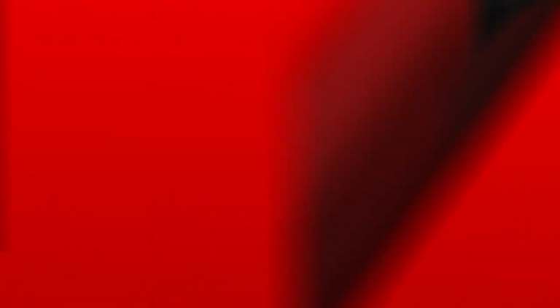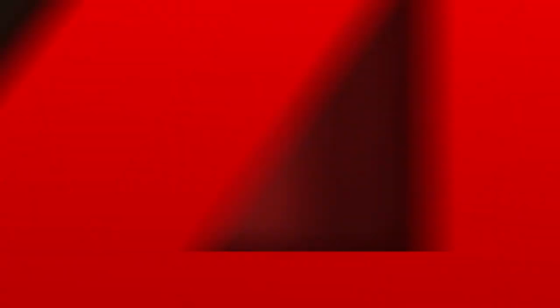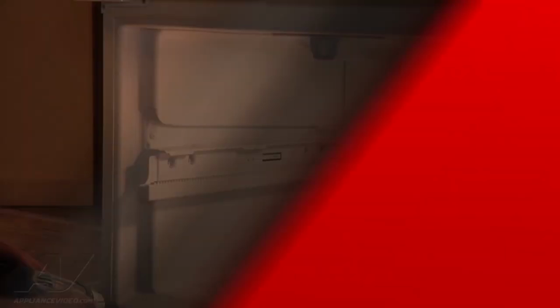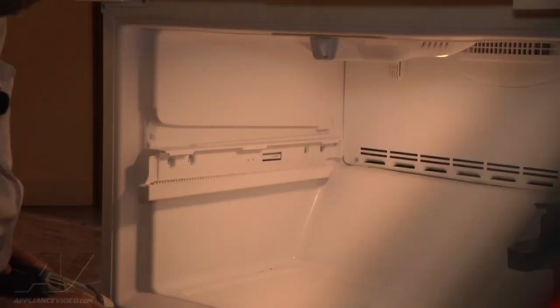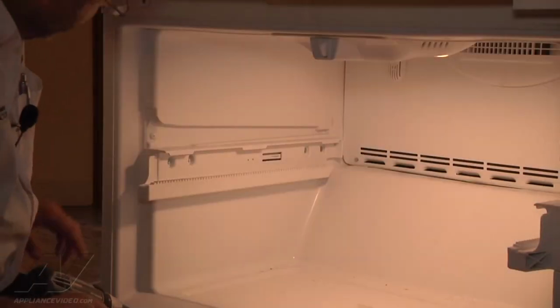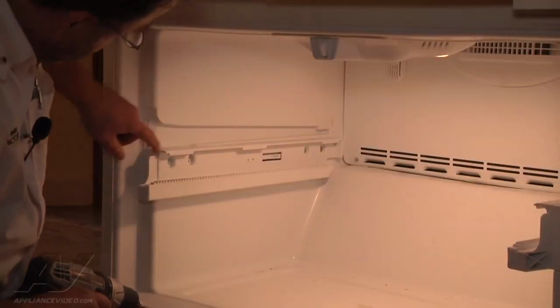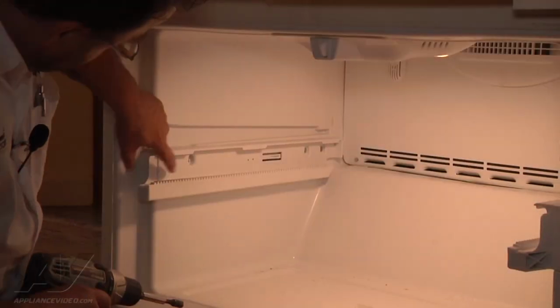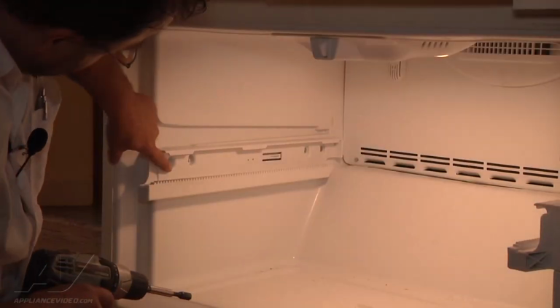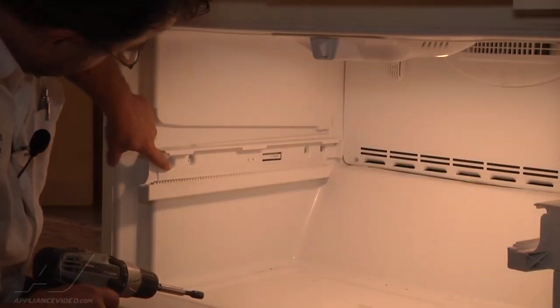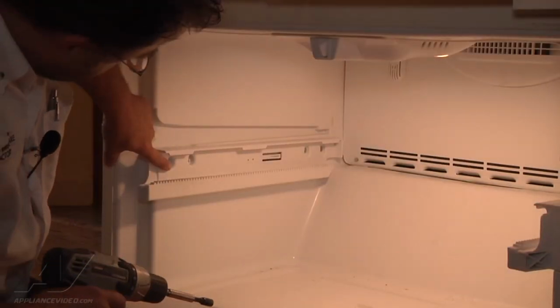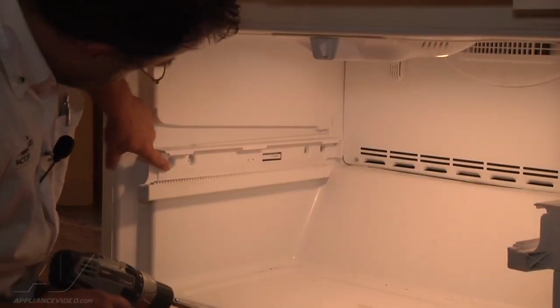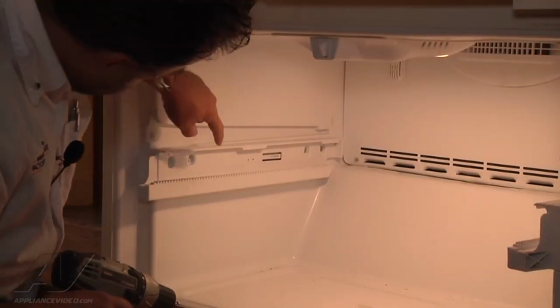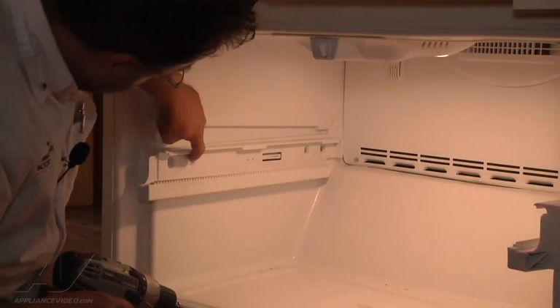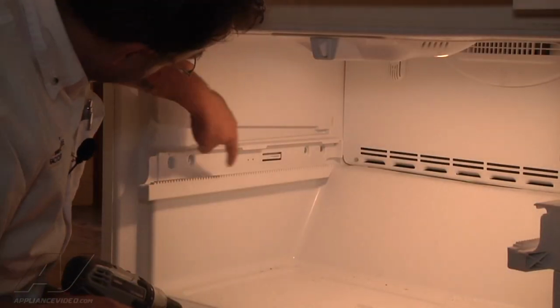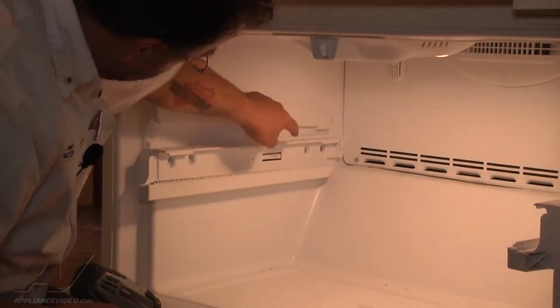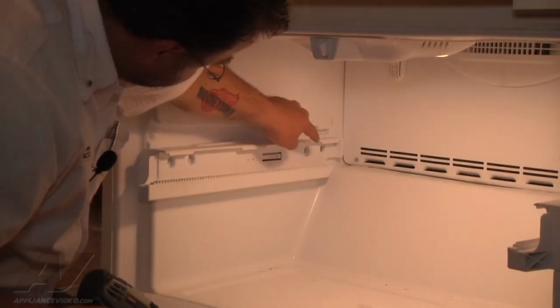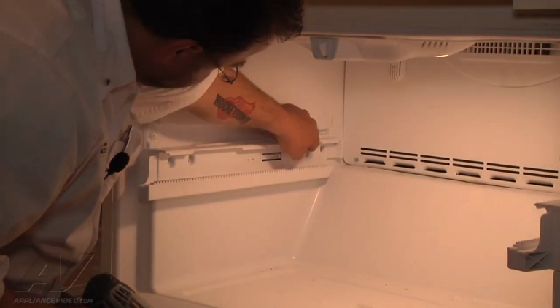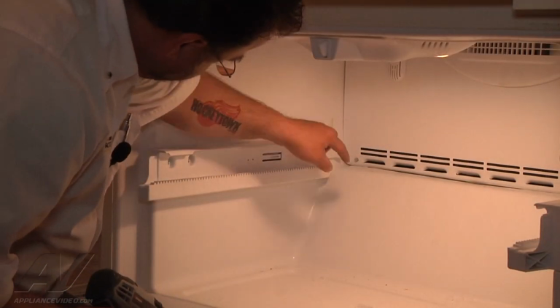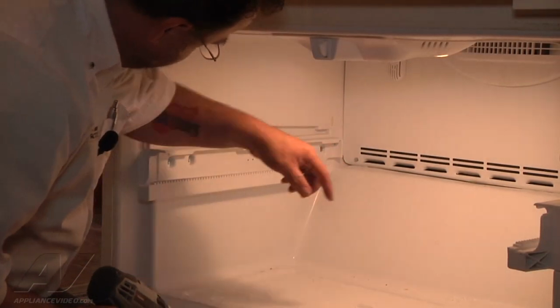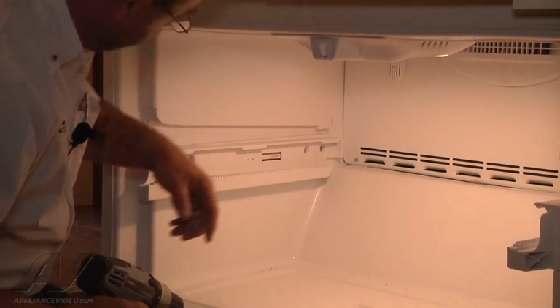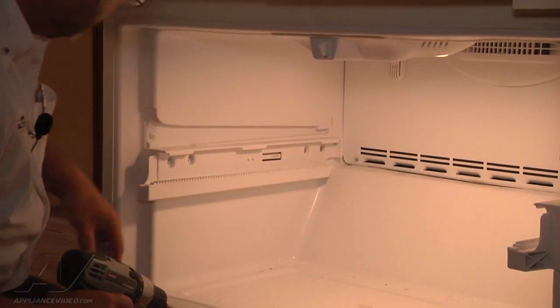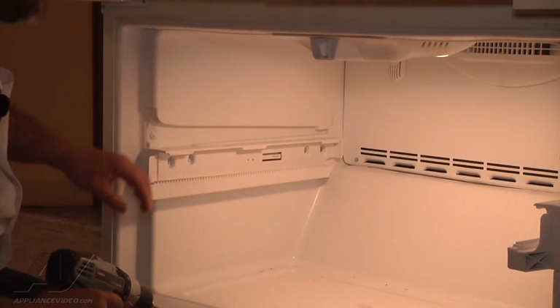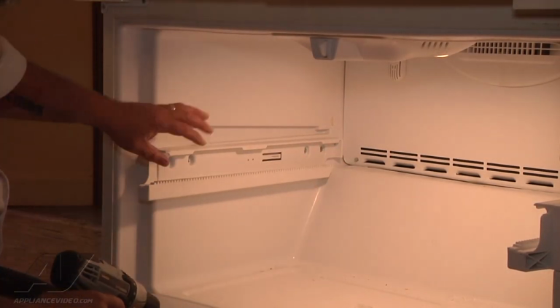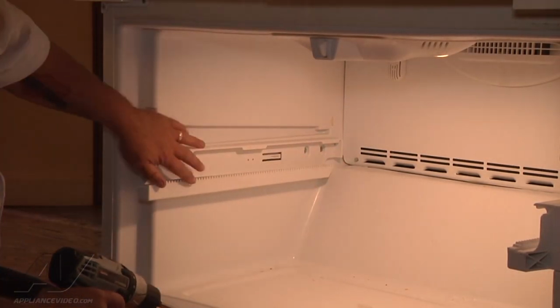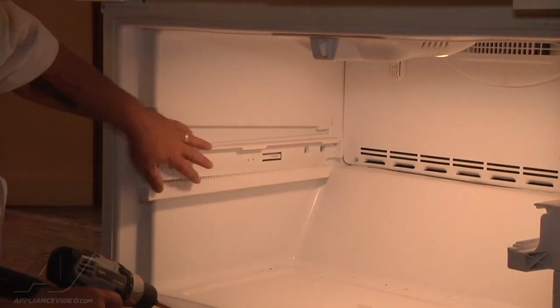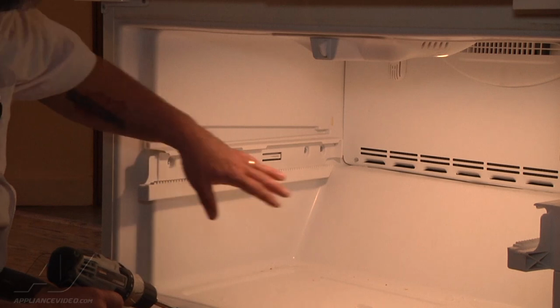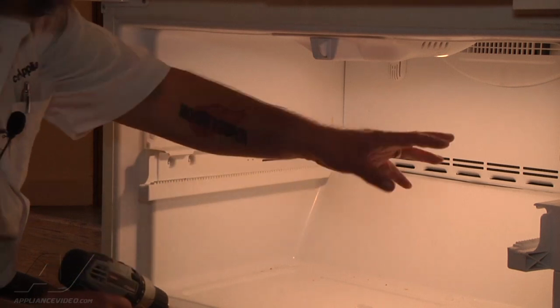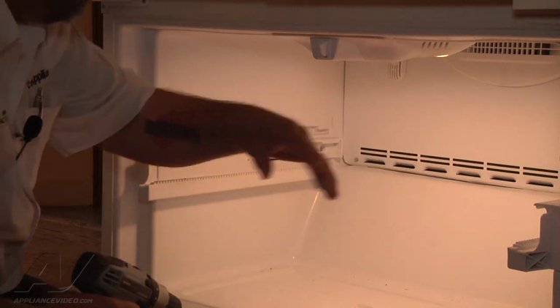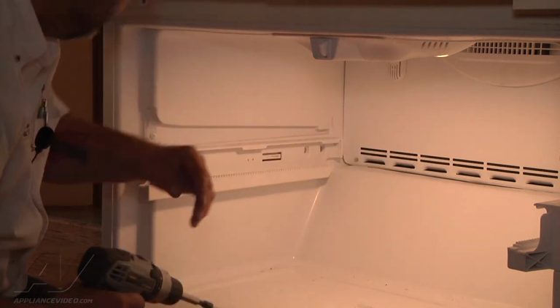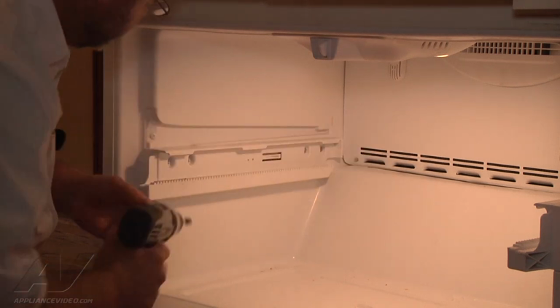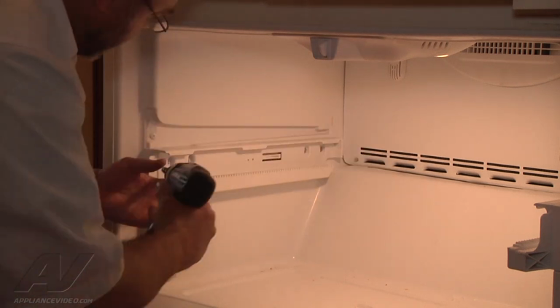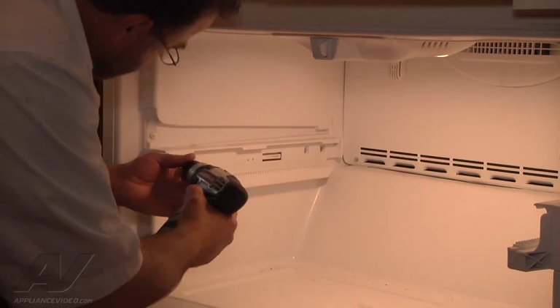I'm going to be removing these four screws so I can remove the rail. I have to do it on both sides.